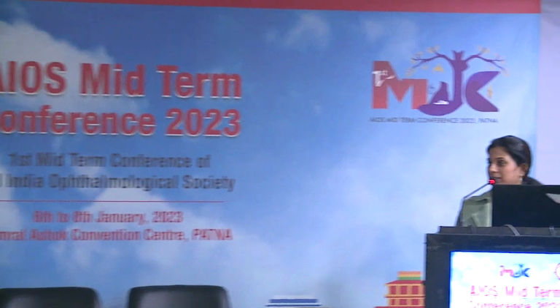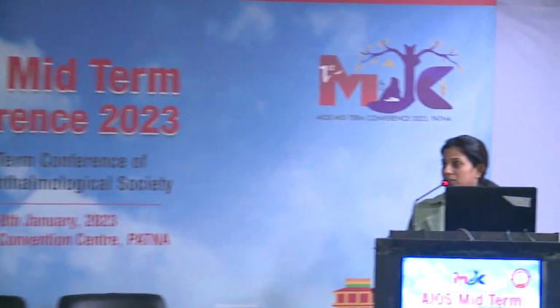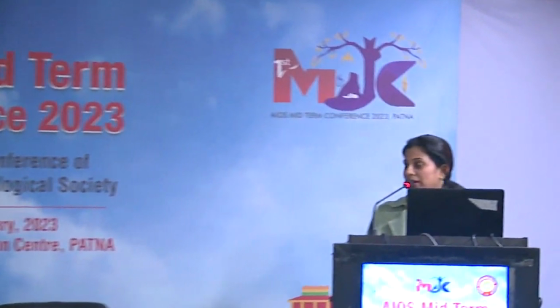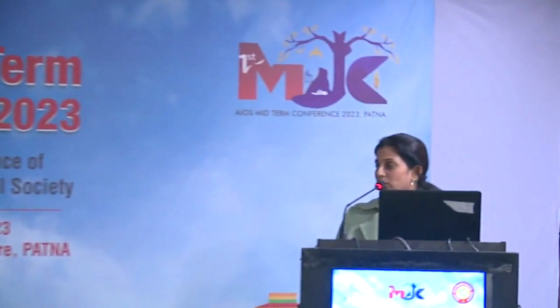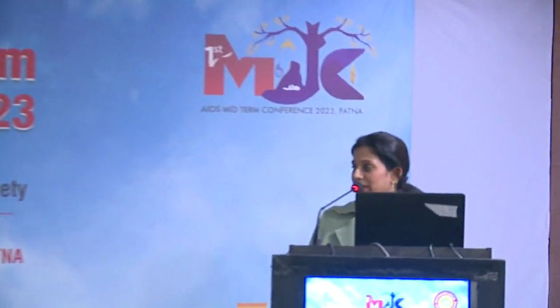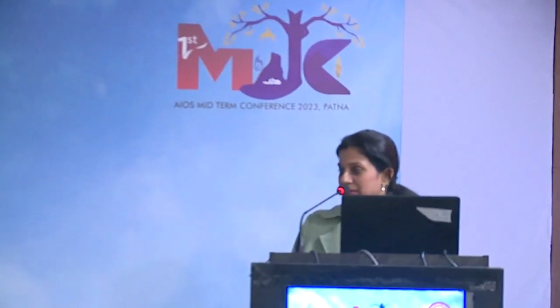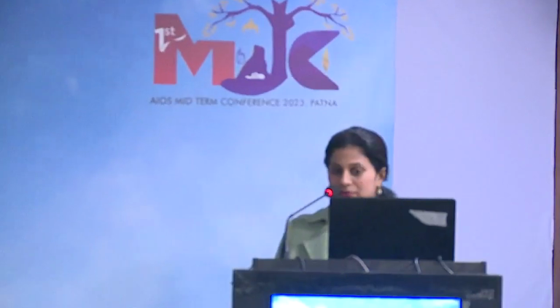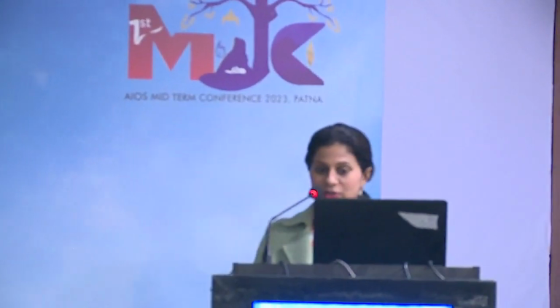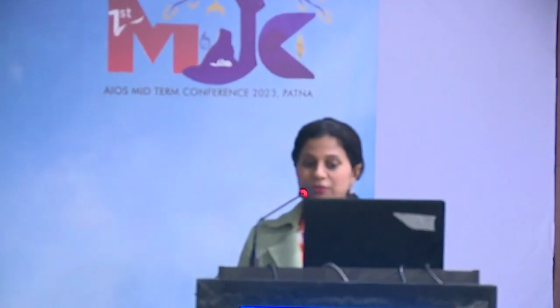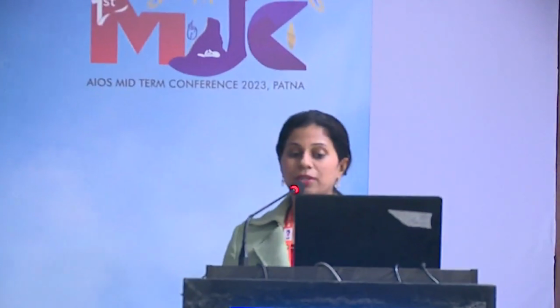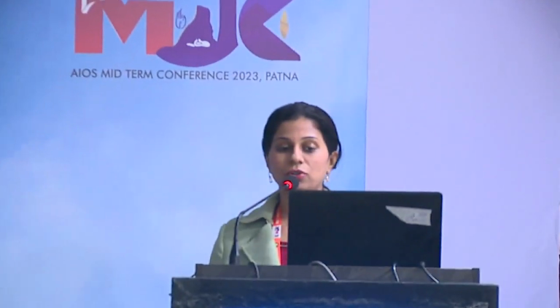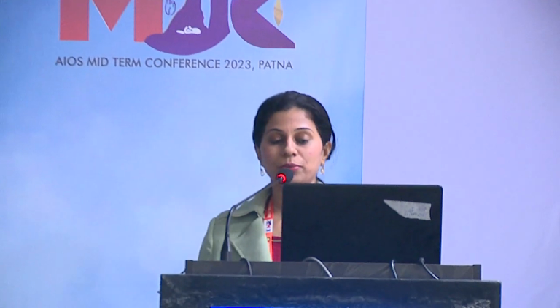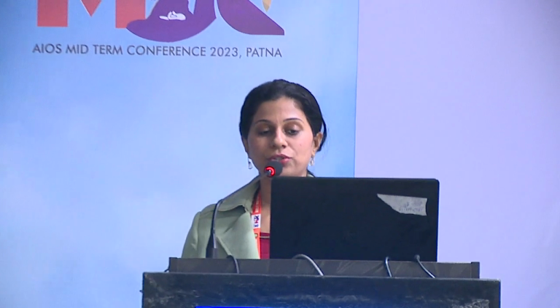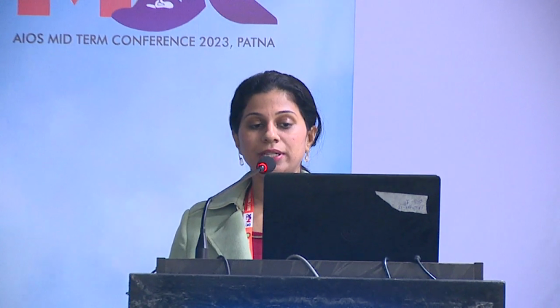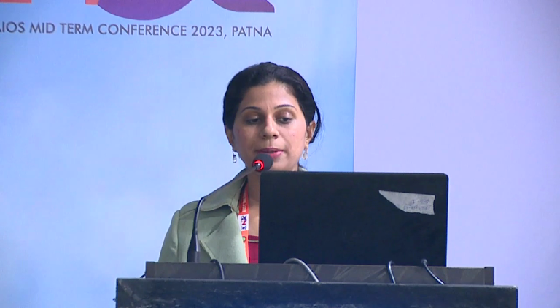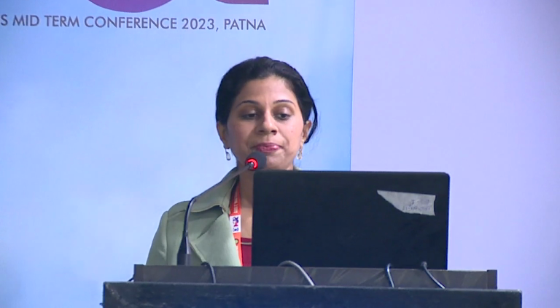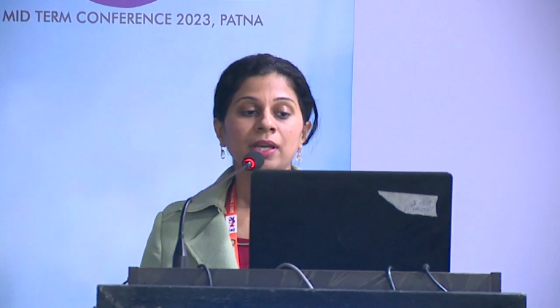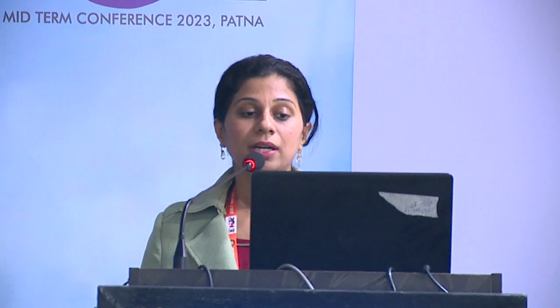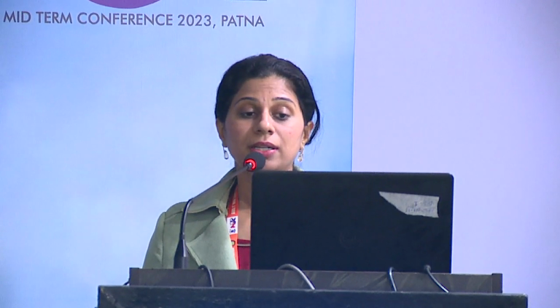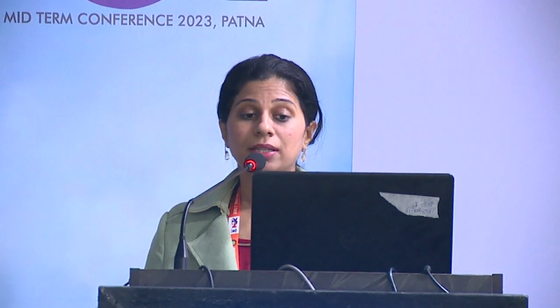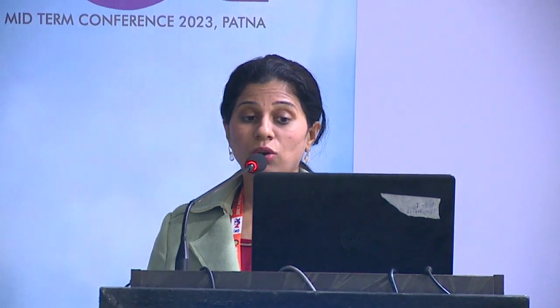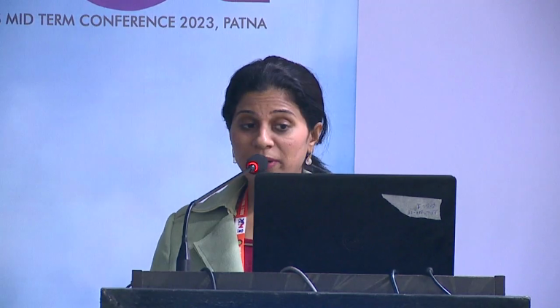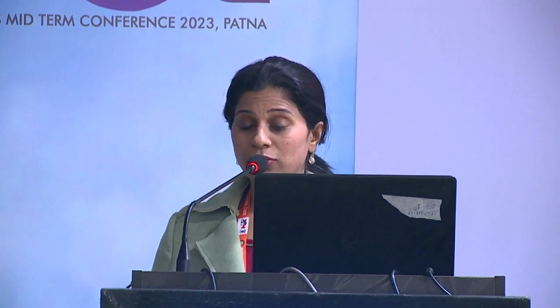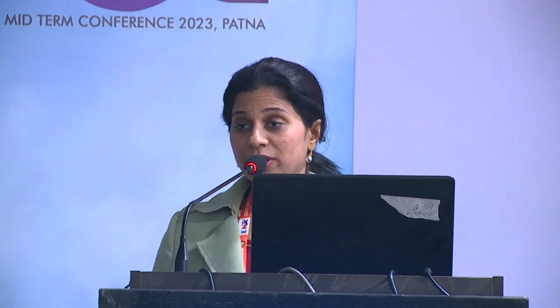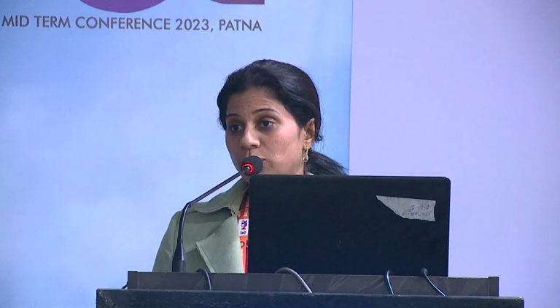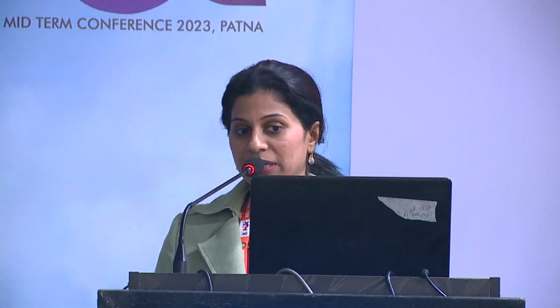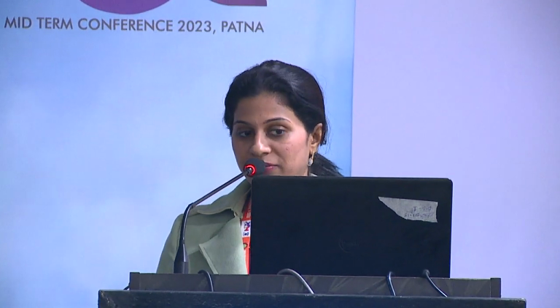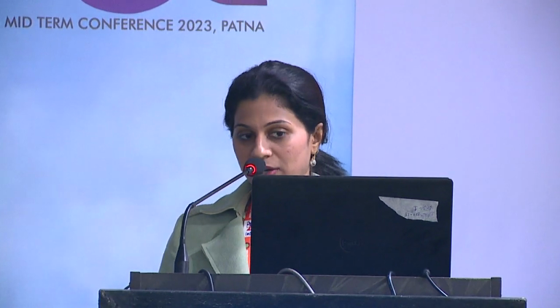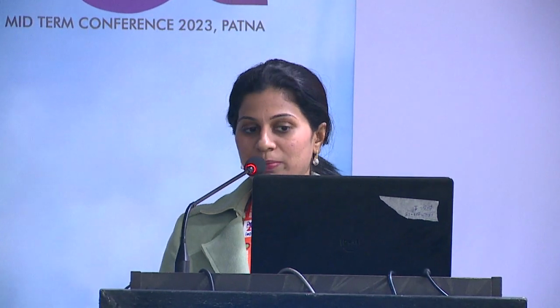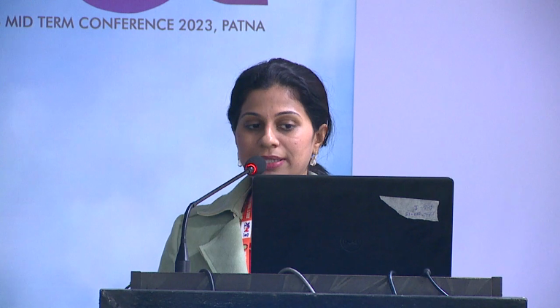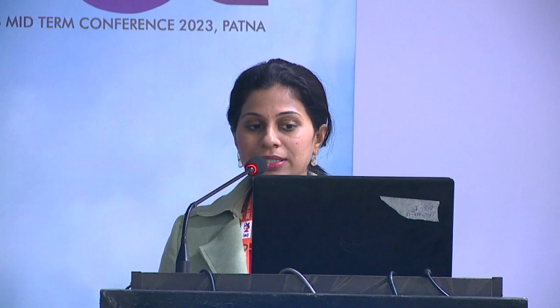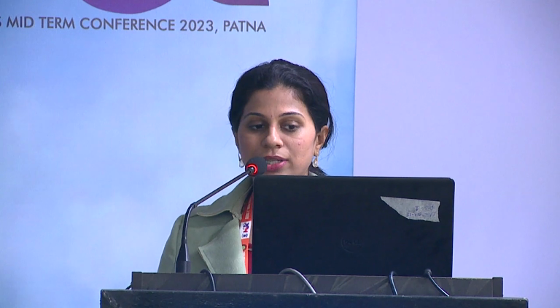Thank you Pandya sir for this wonderful opportunity. The topic for today would be inferior oblique surgeries.